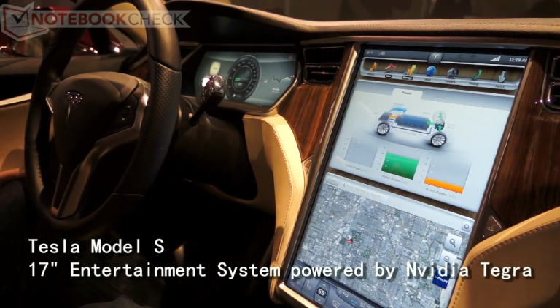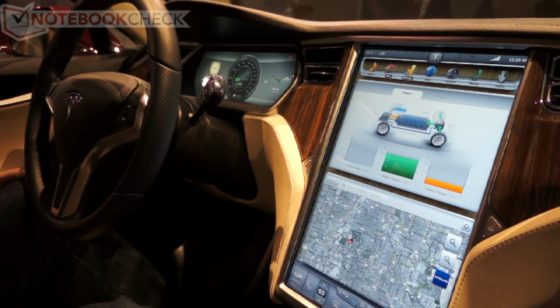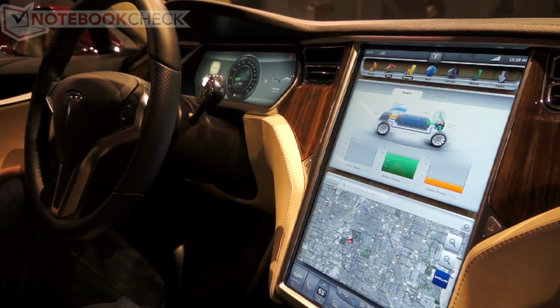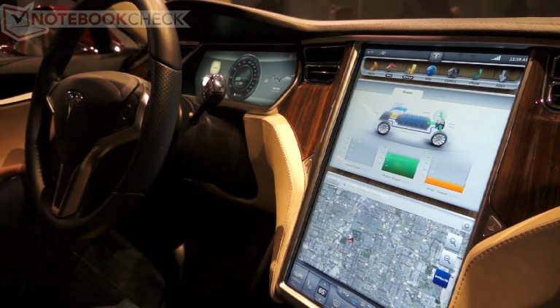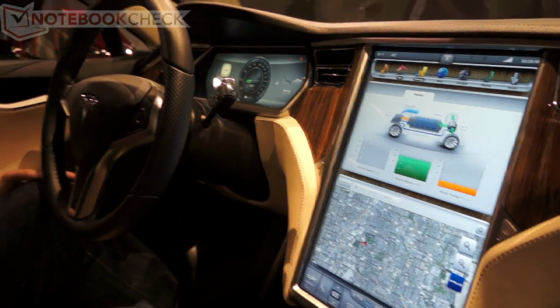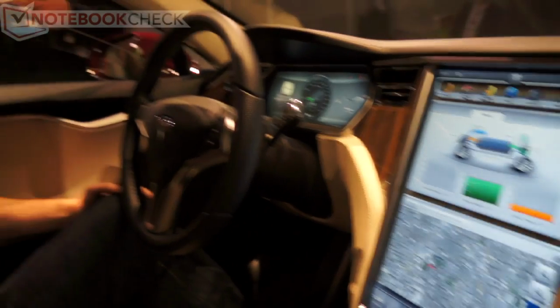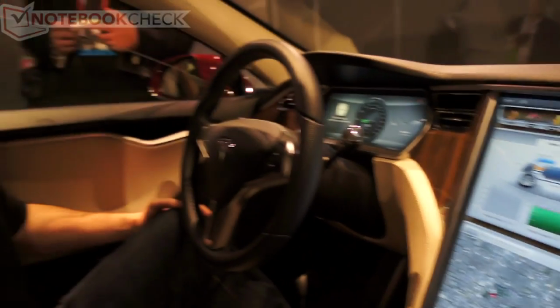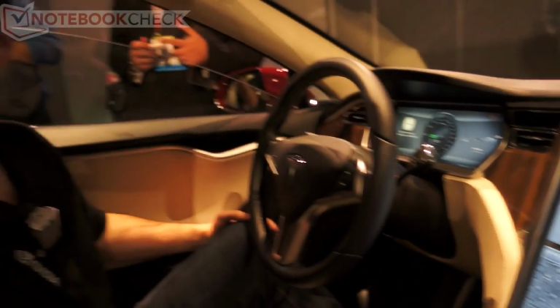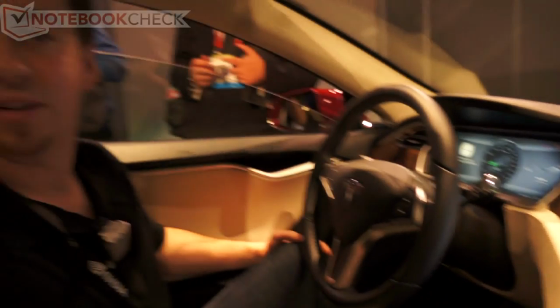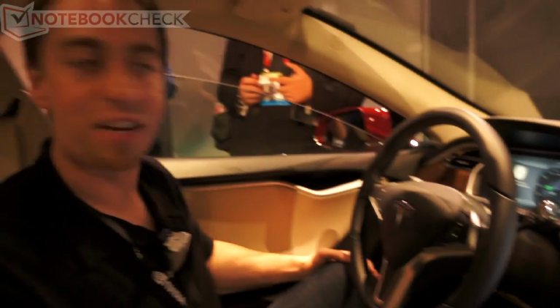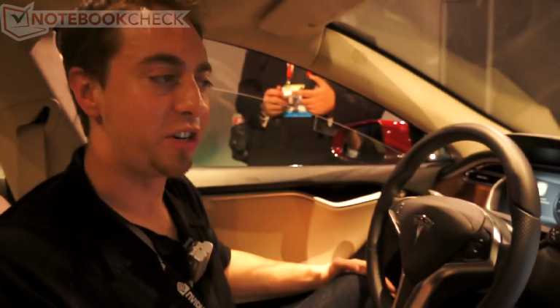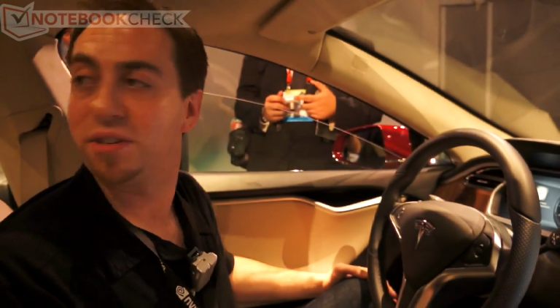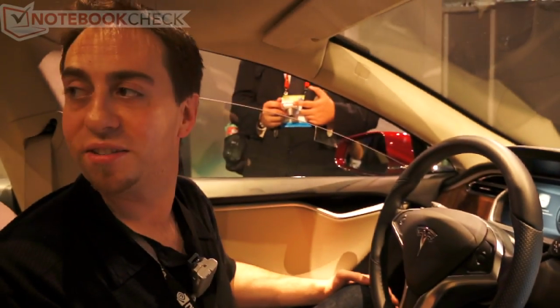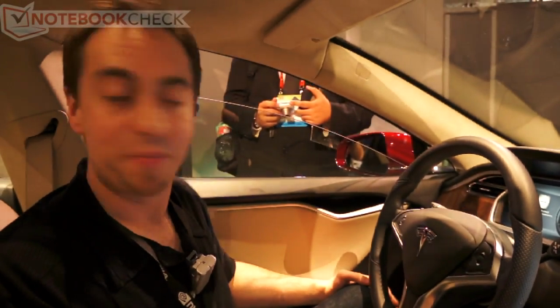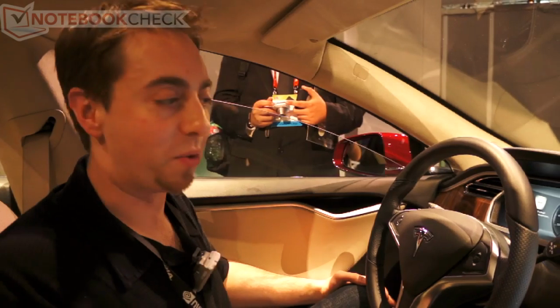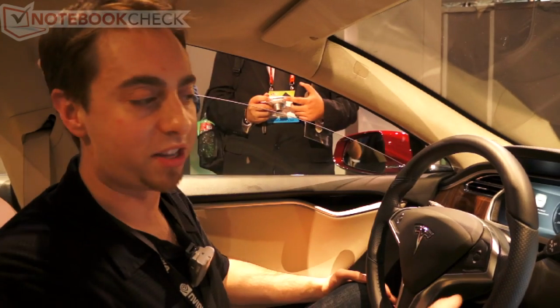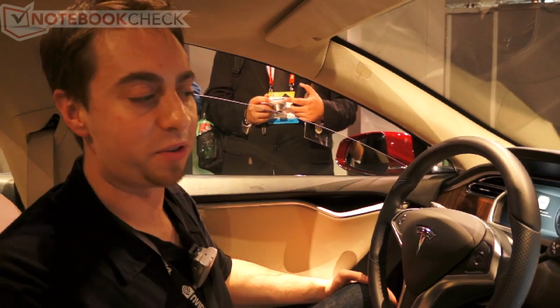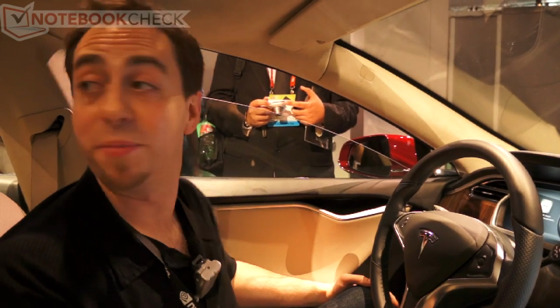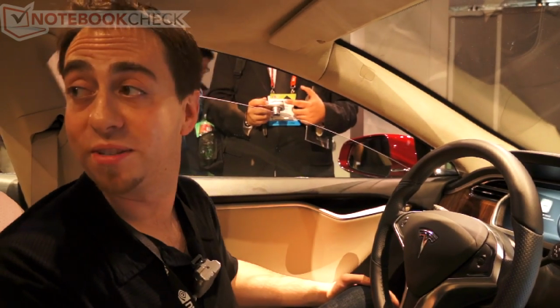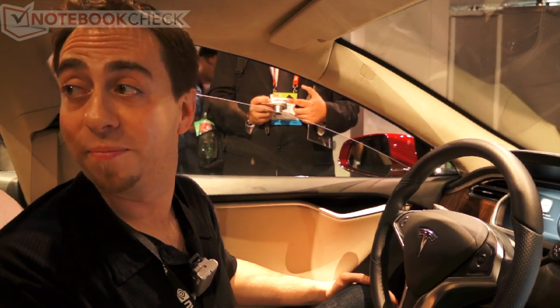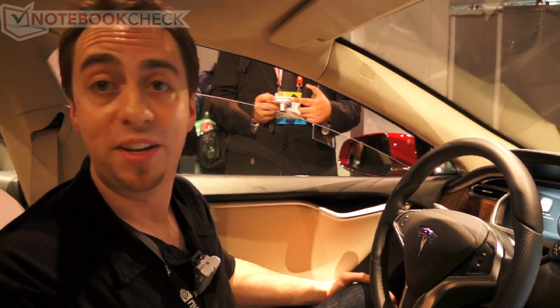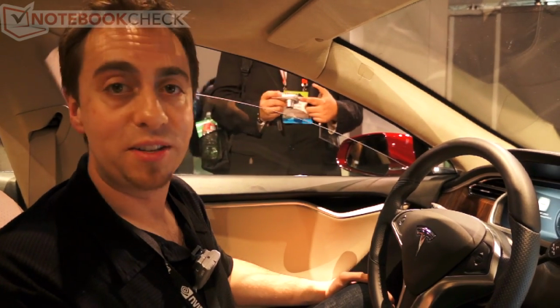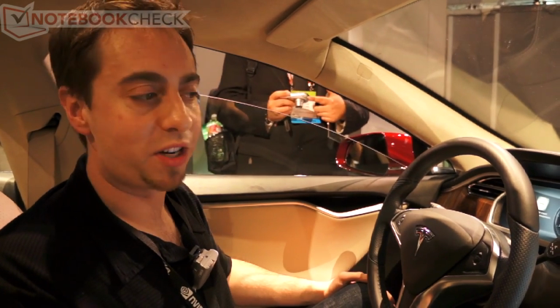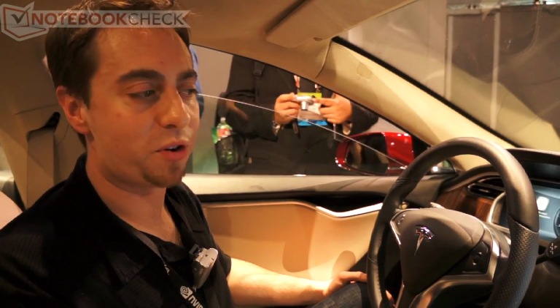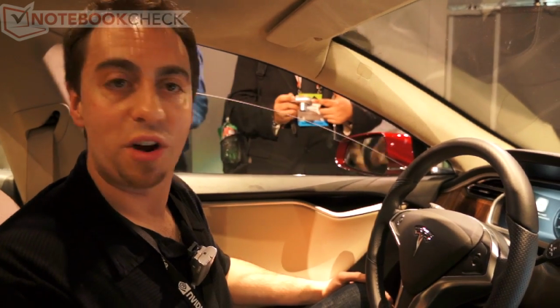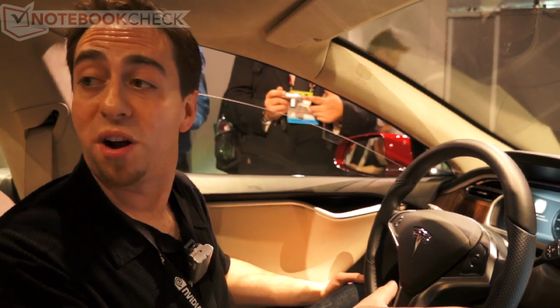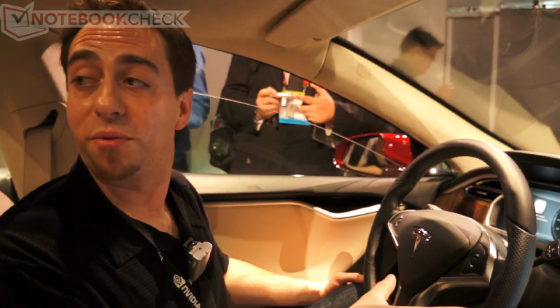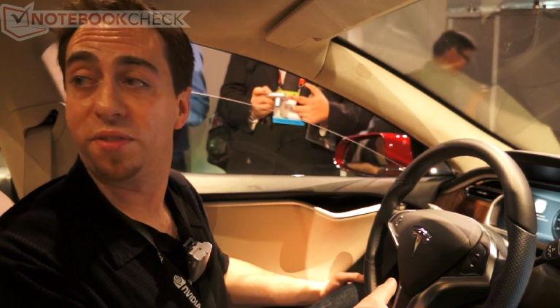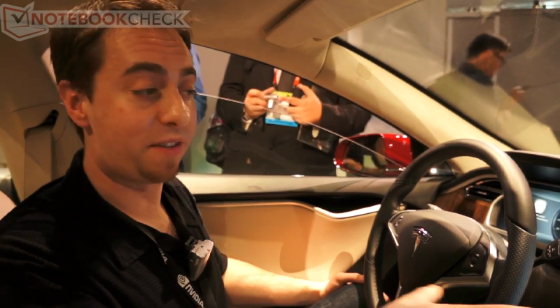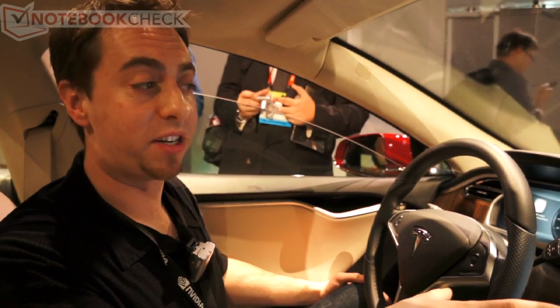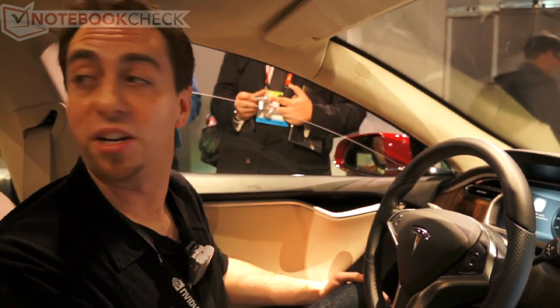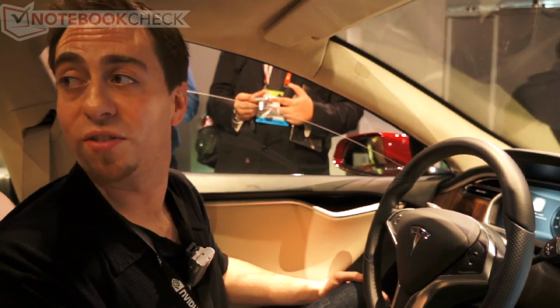My name is Jital Weininger. I'm an engineer for Tesla. I work on the infotainment system. I'll give you a walkthrough of this 17-inch touchscreen.